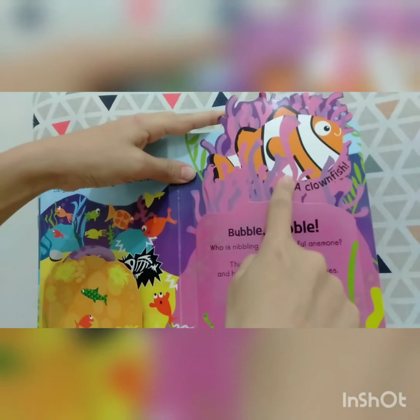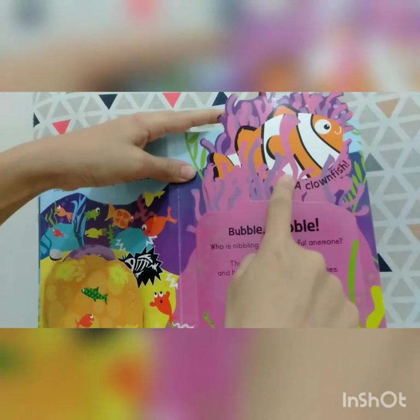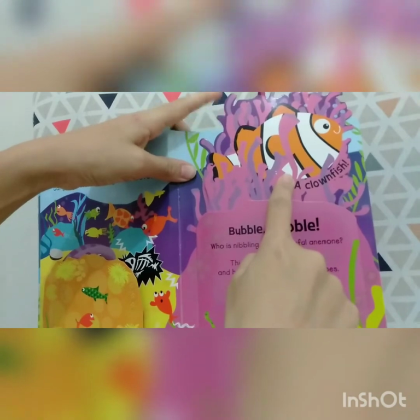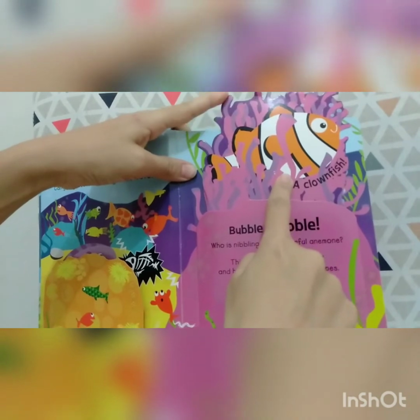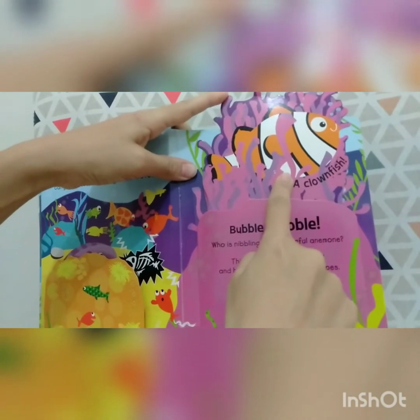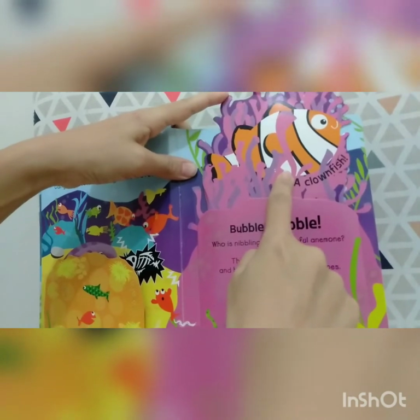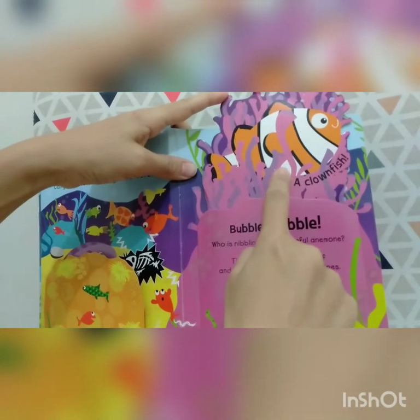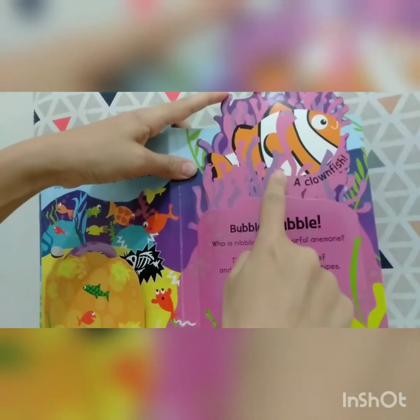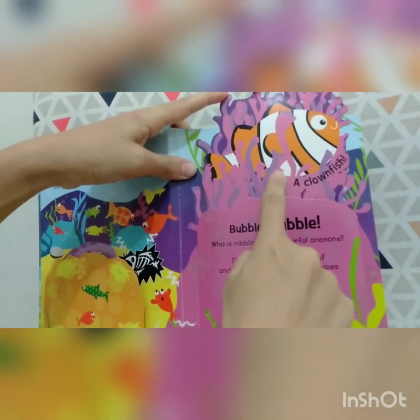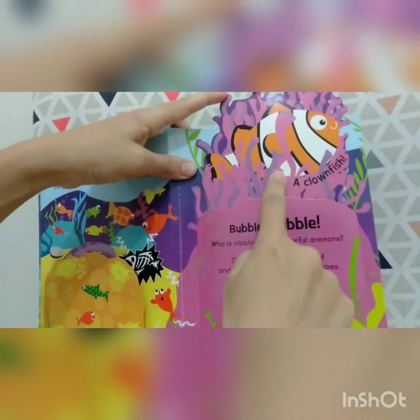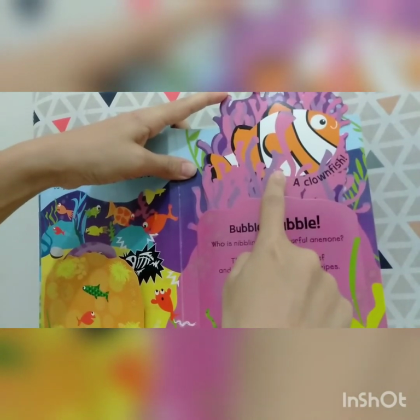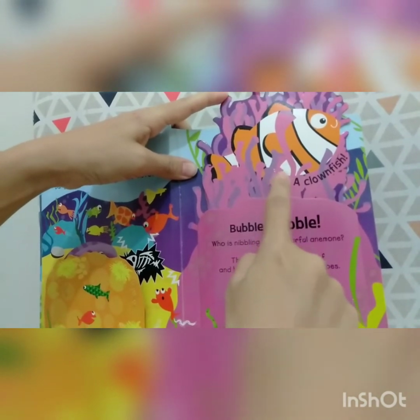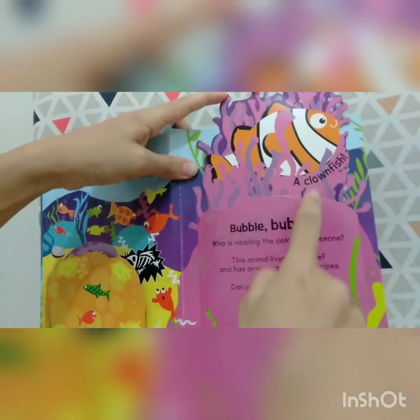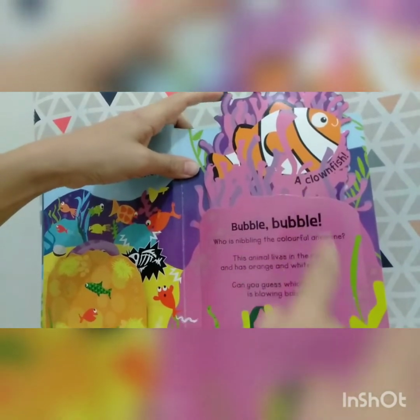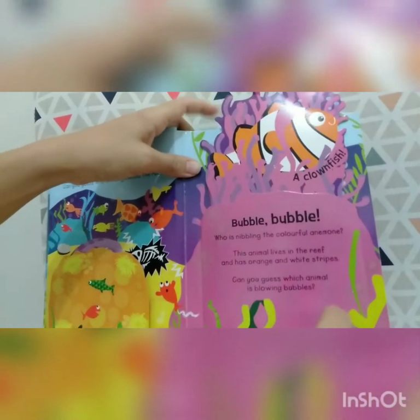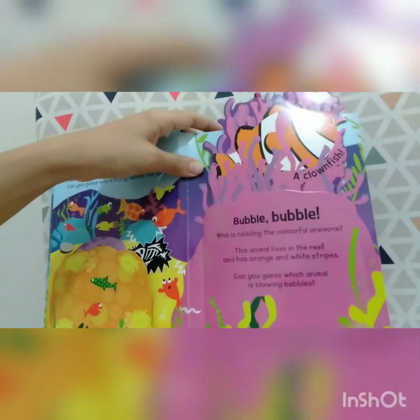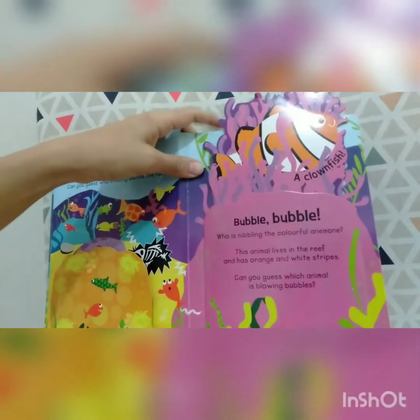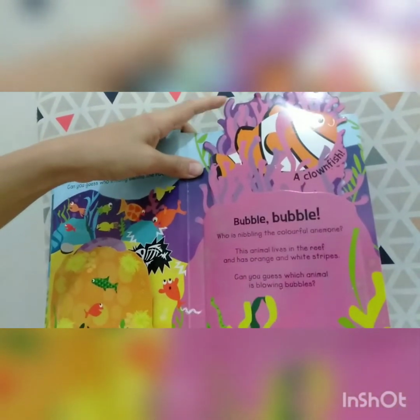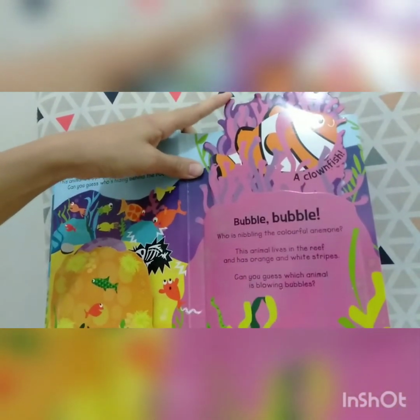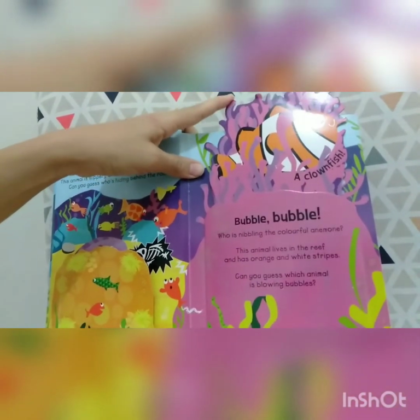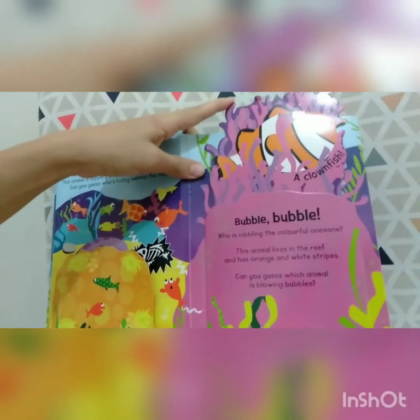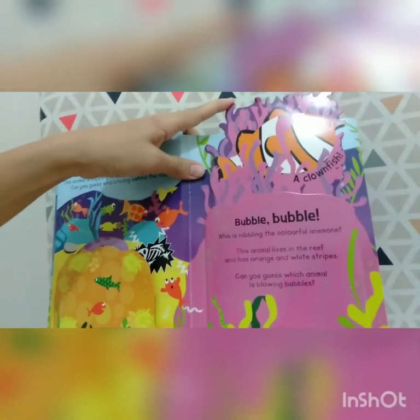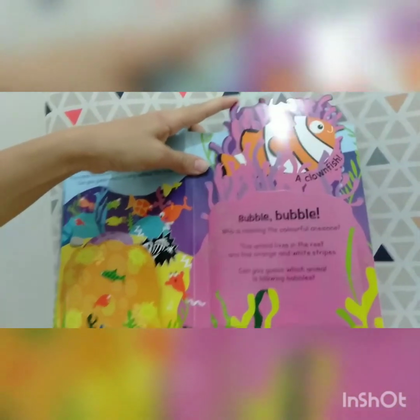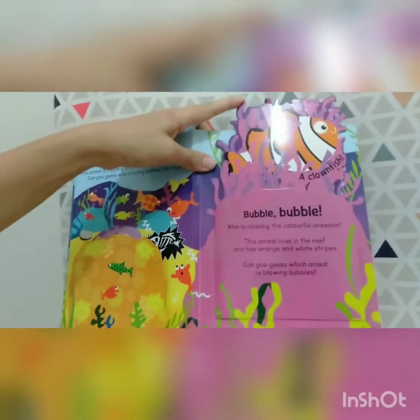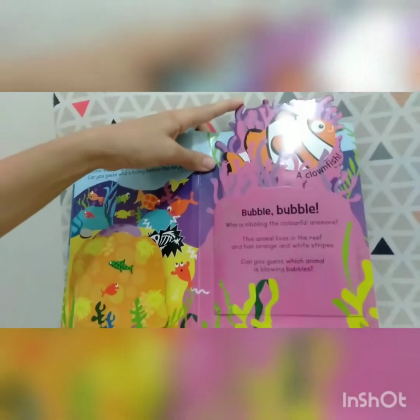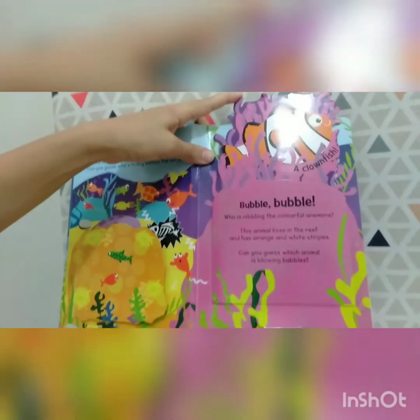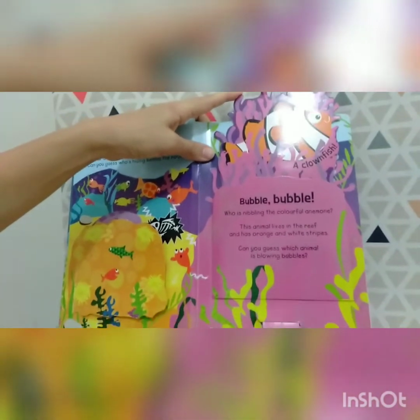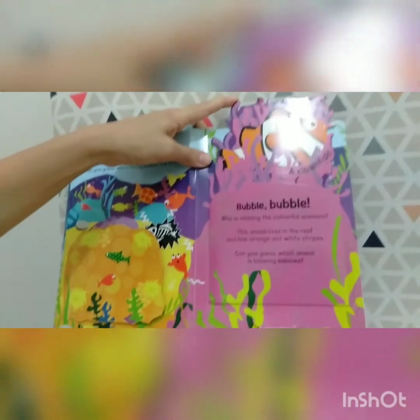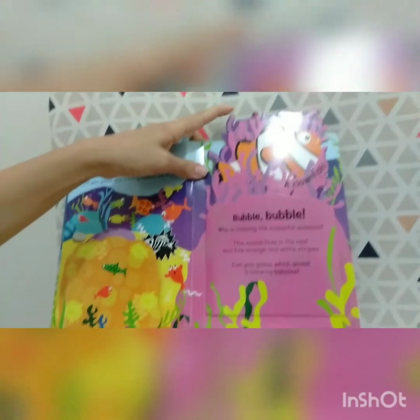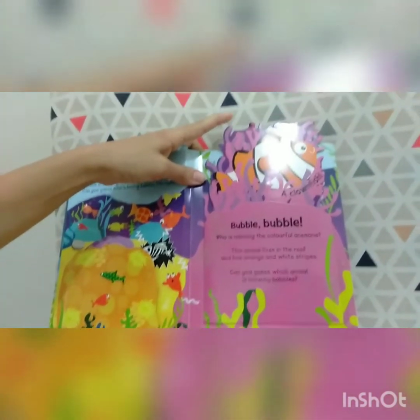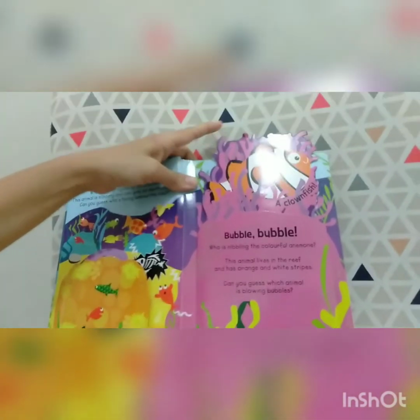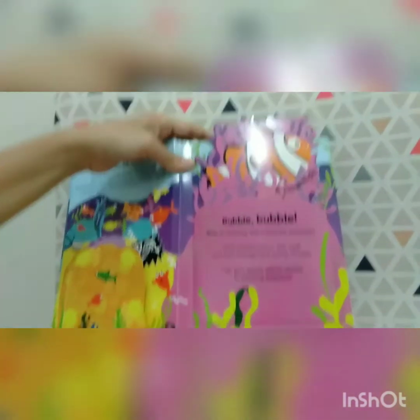You can call this fish Nemo. Do you like to watch Nemo? Now let's turn the page.